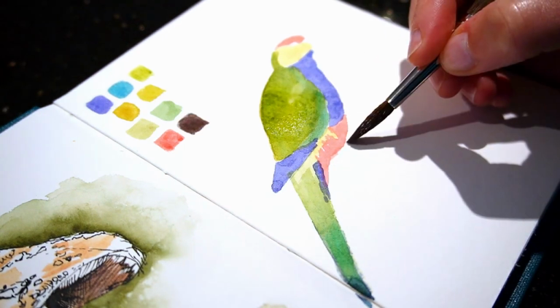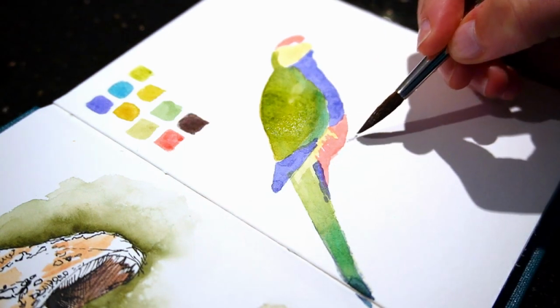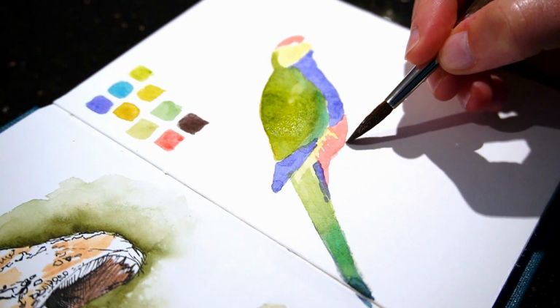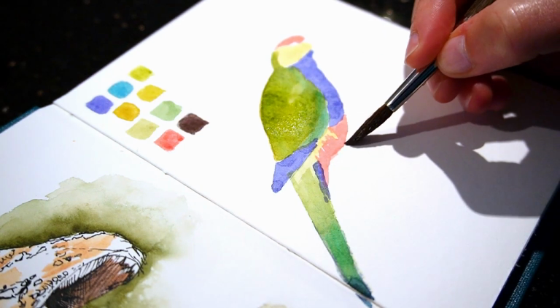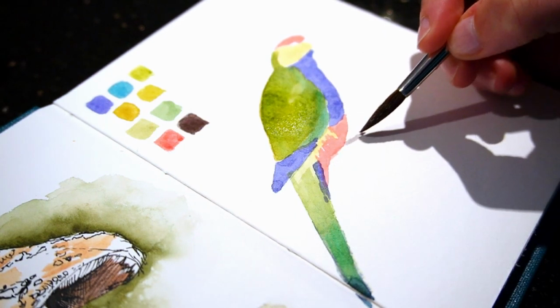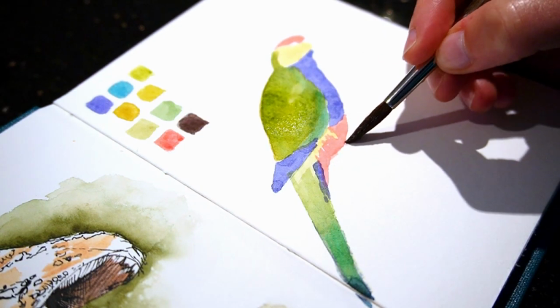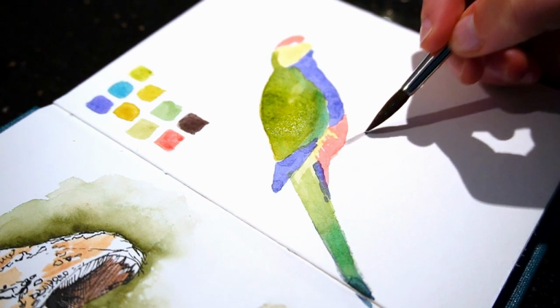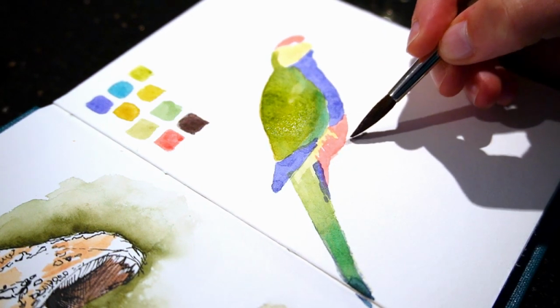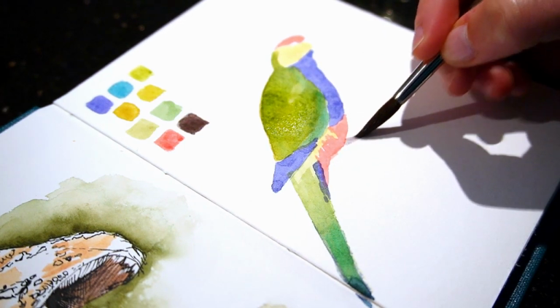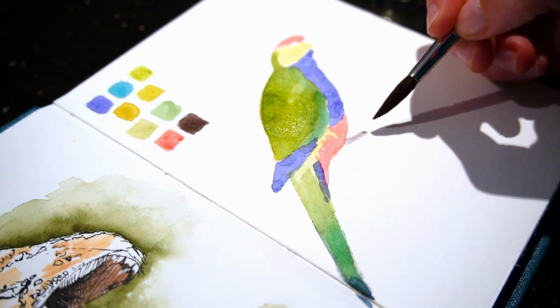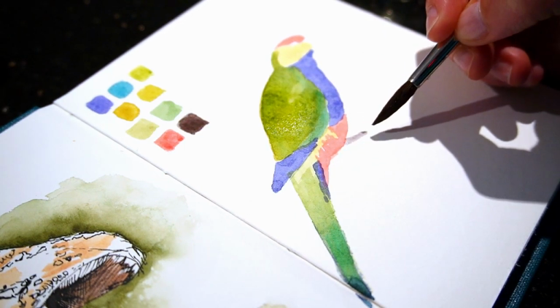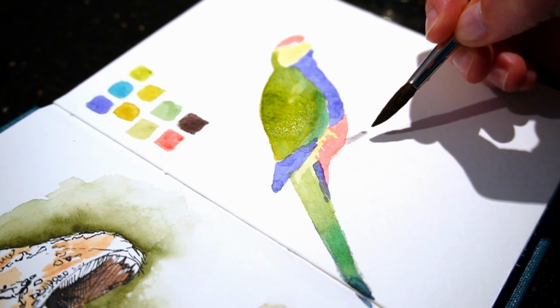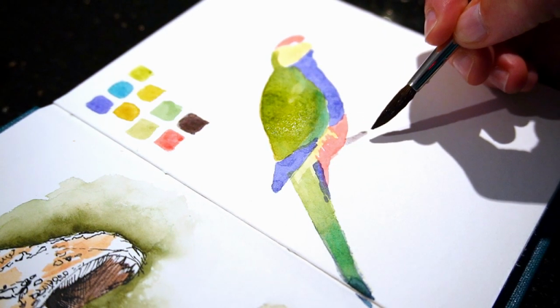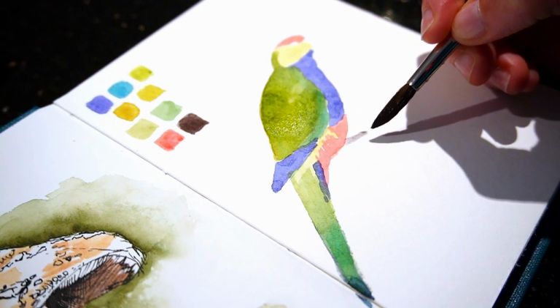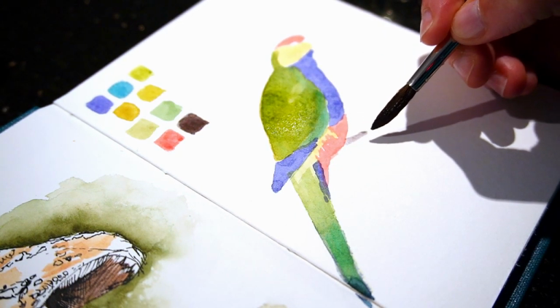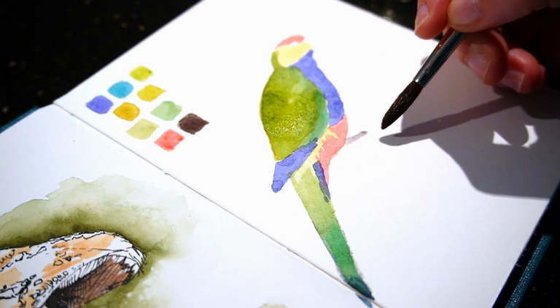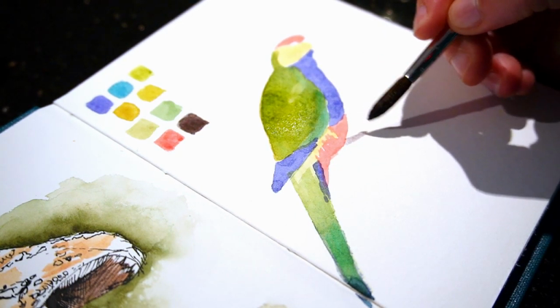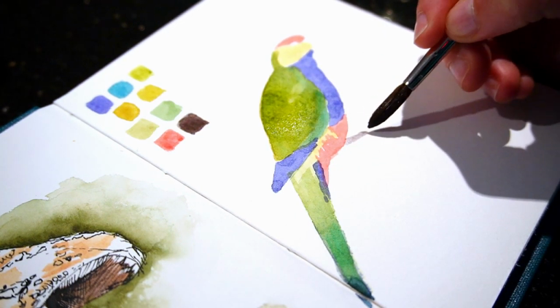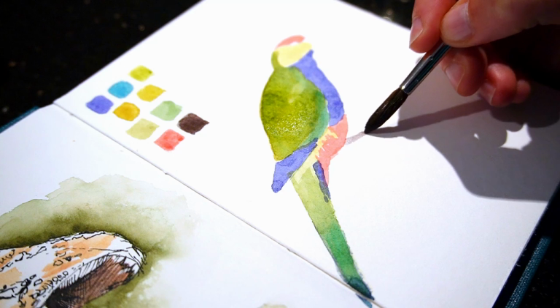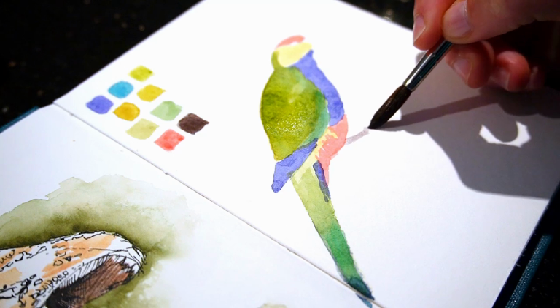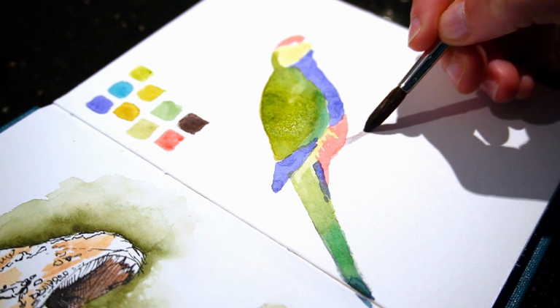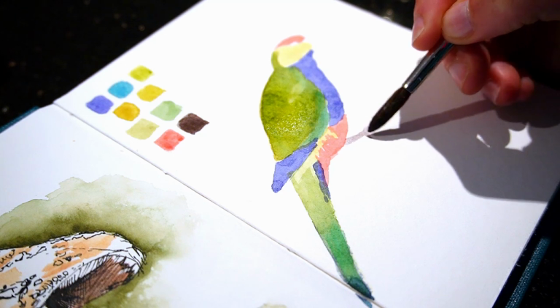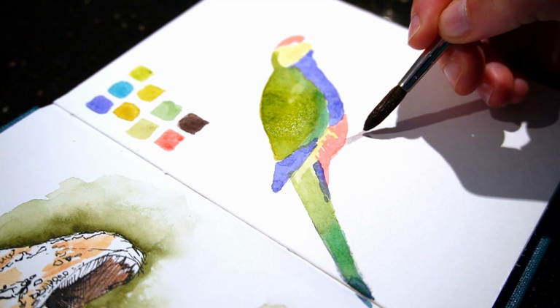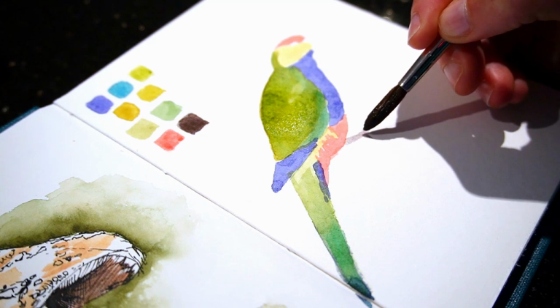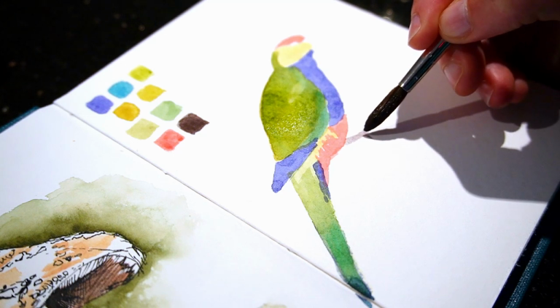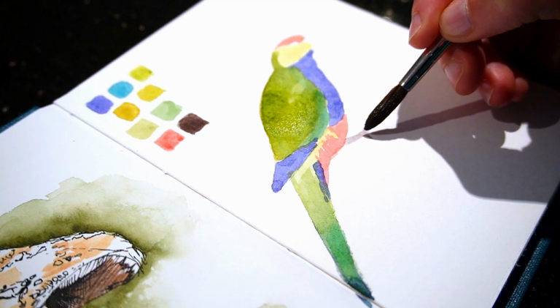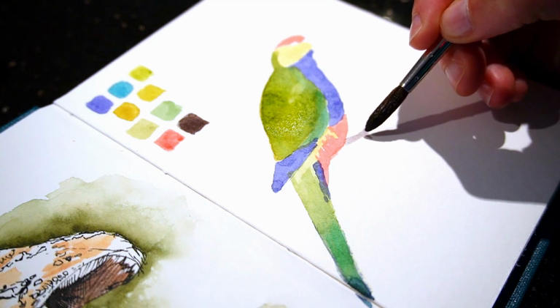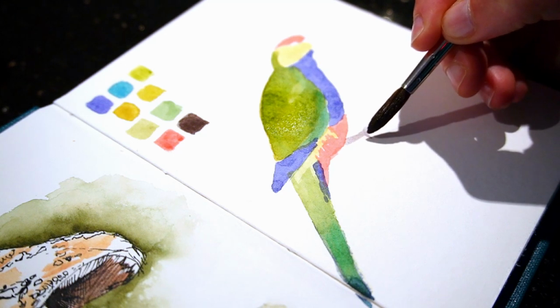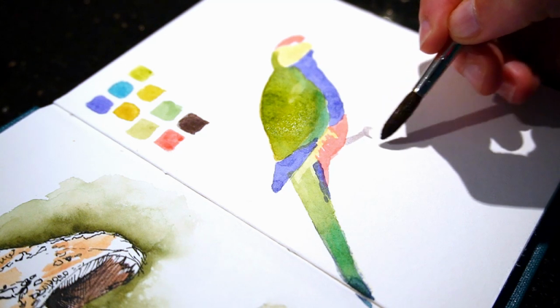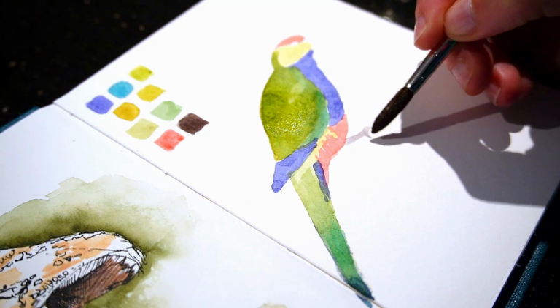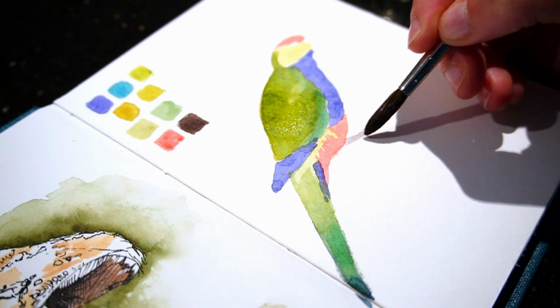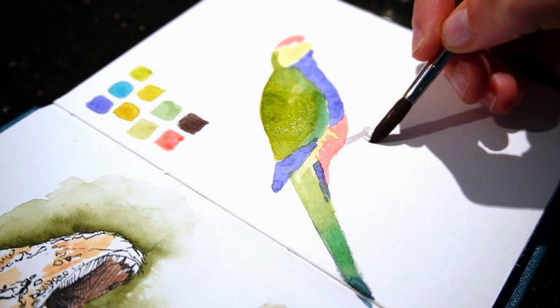I finally add the feet and branch, and also around the eye and the edges of the beak with a little bit of diluted black.